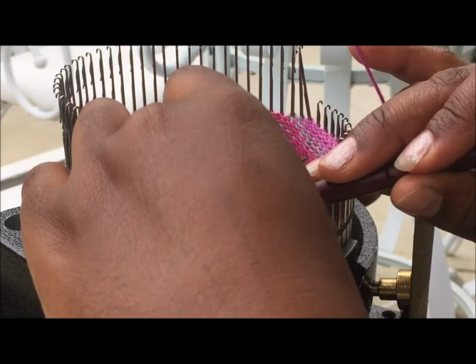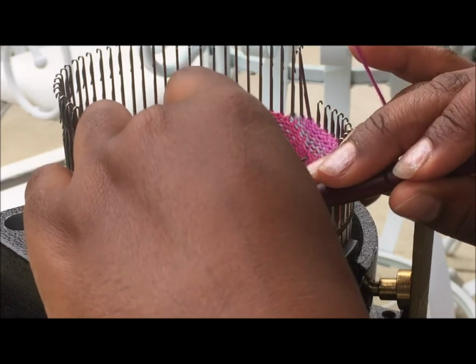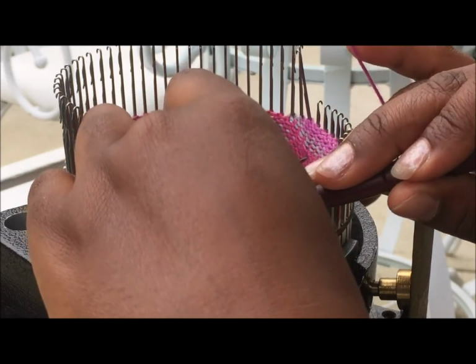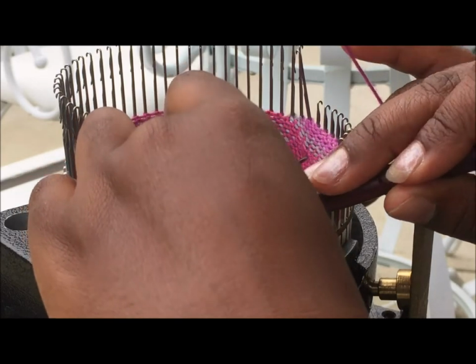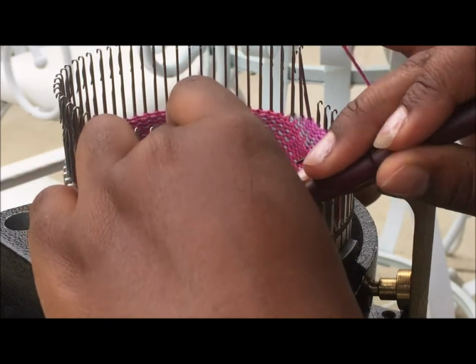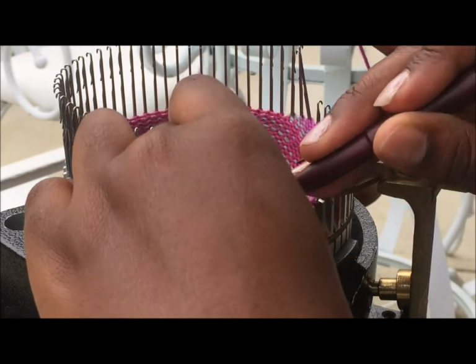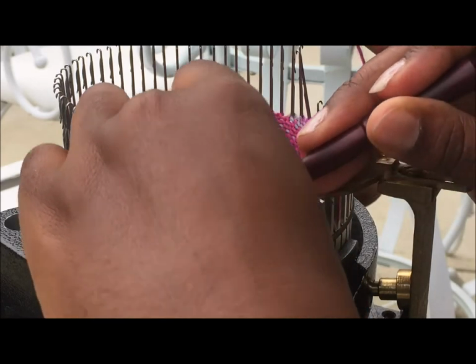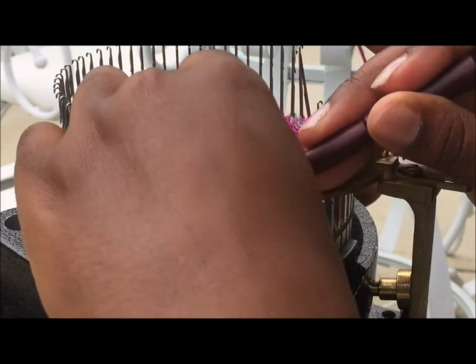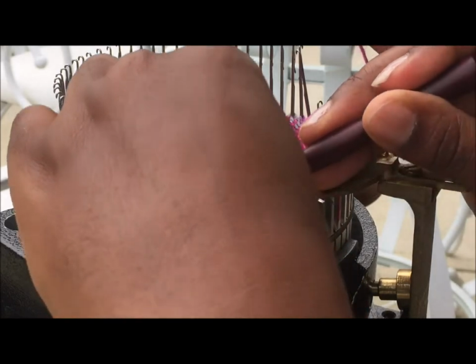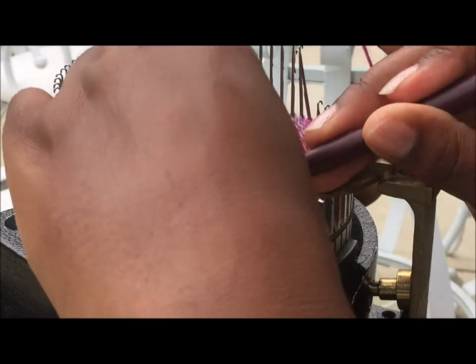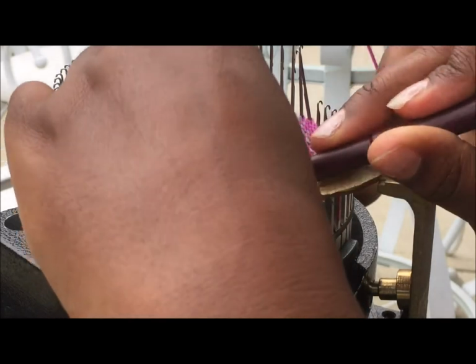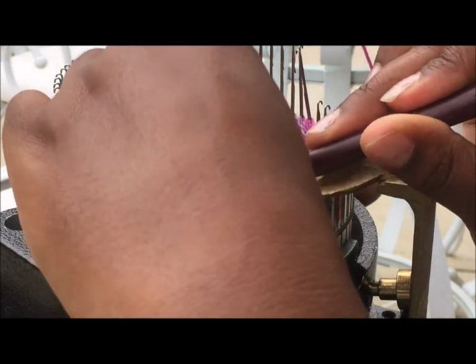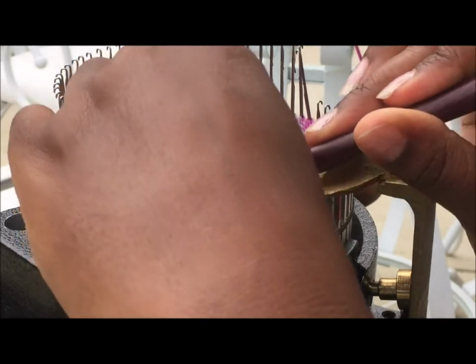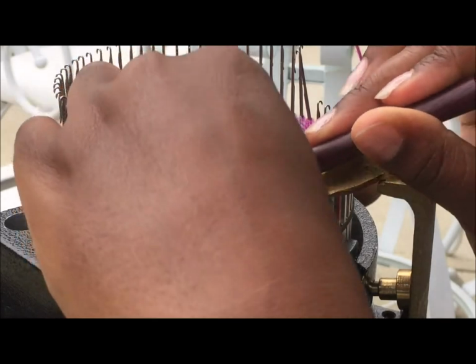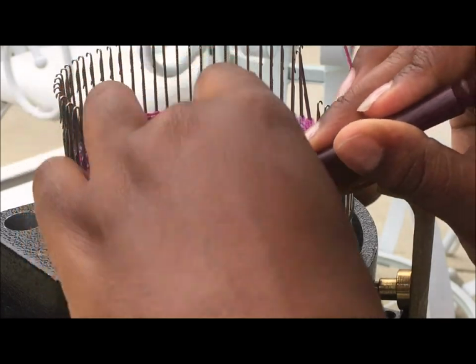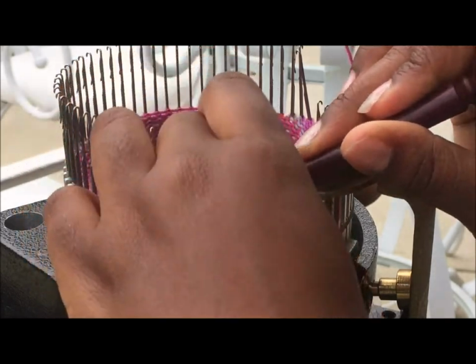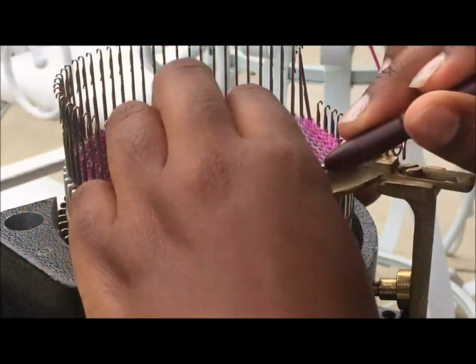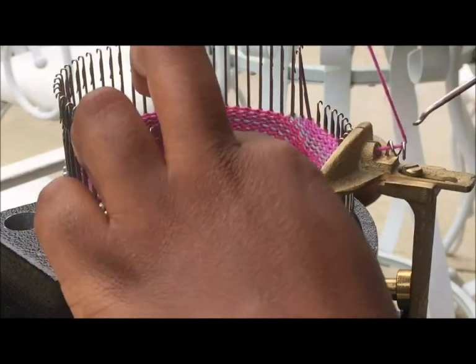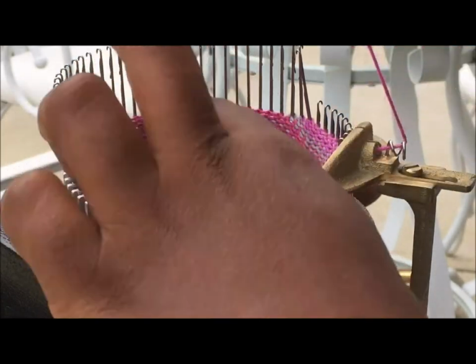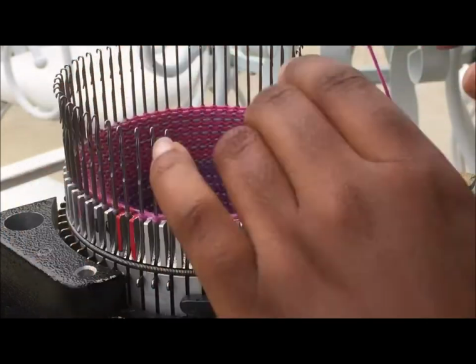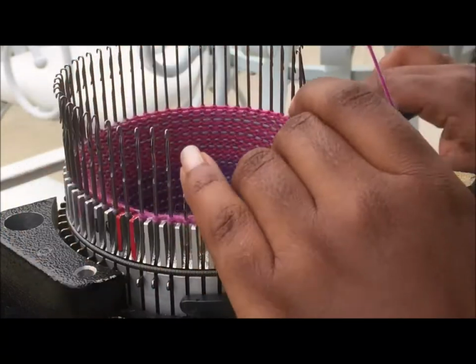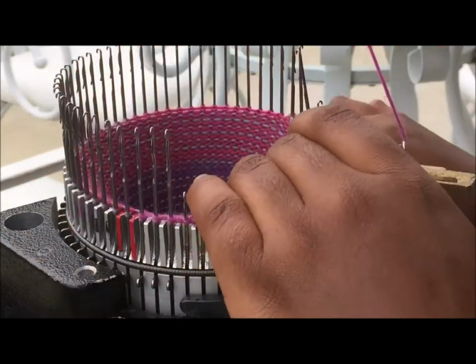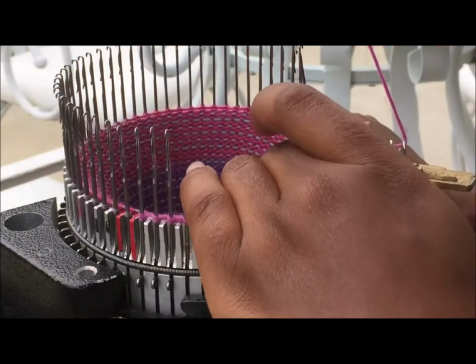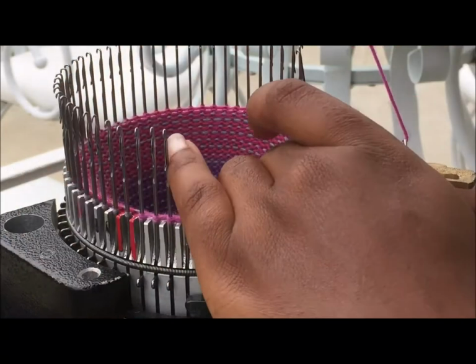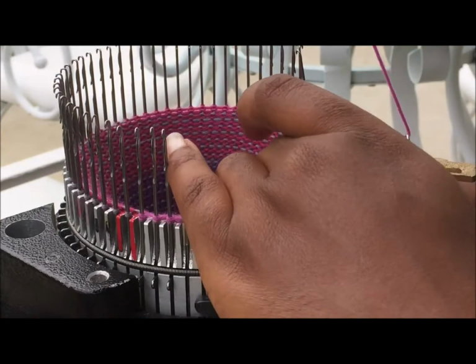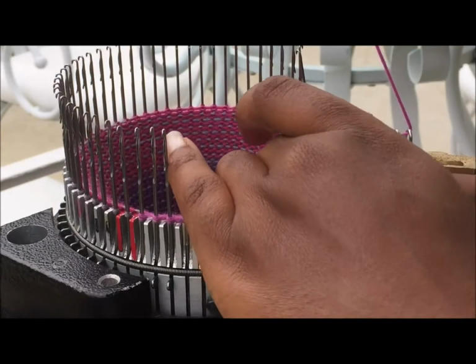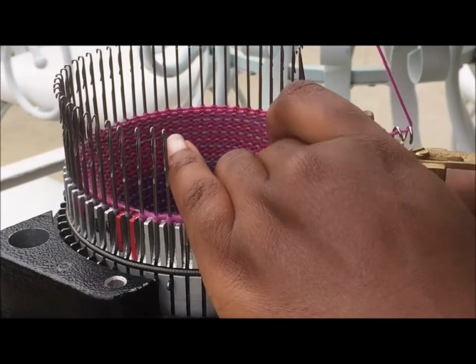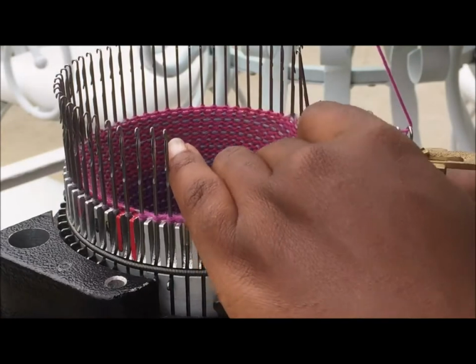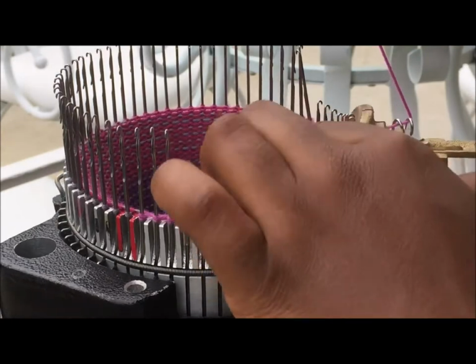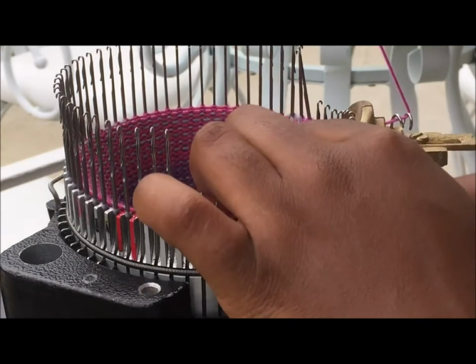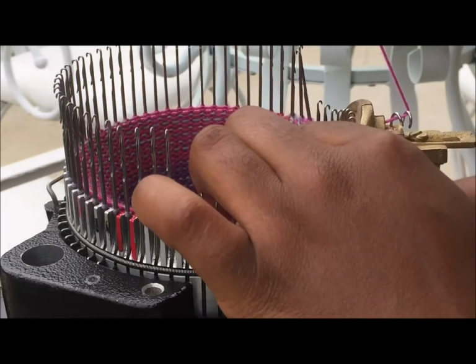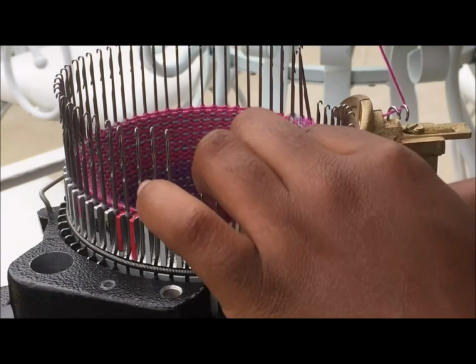I have to fix a few stitches — you can see that too.